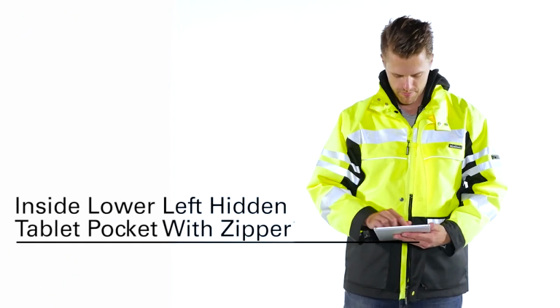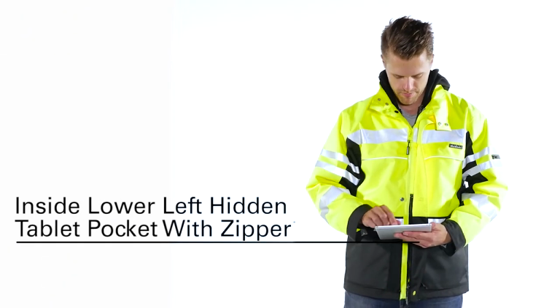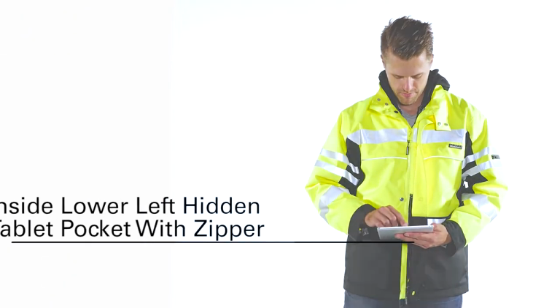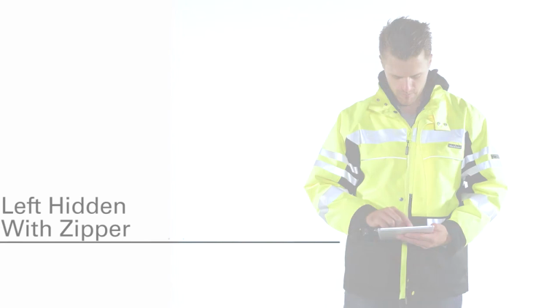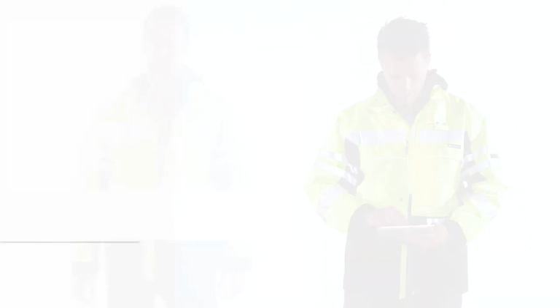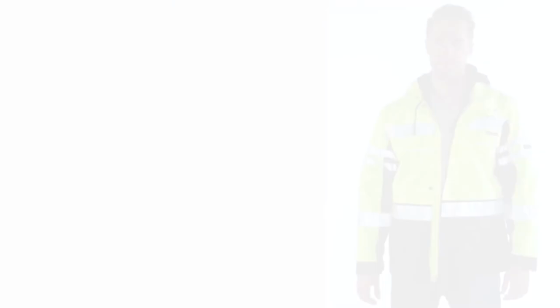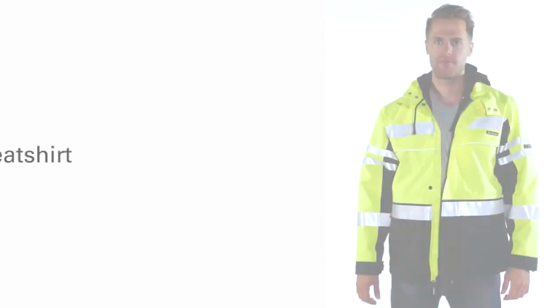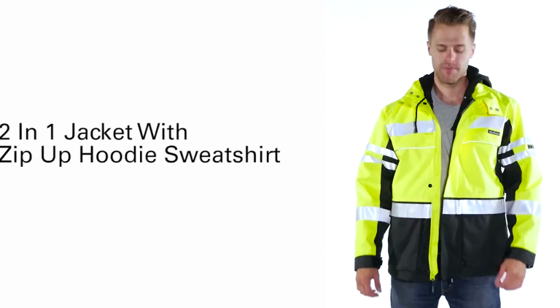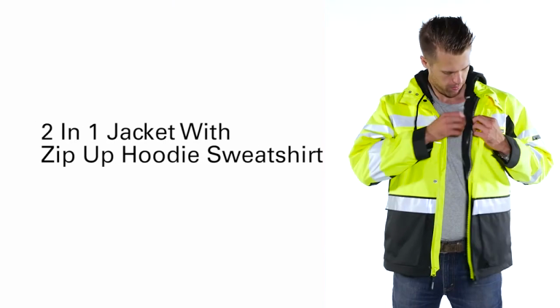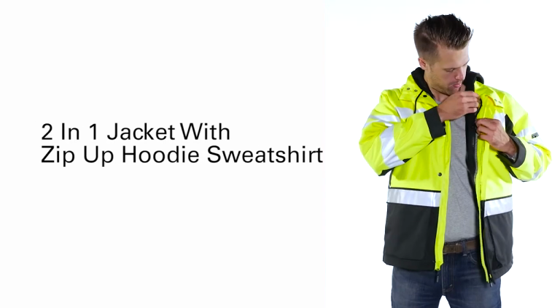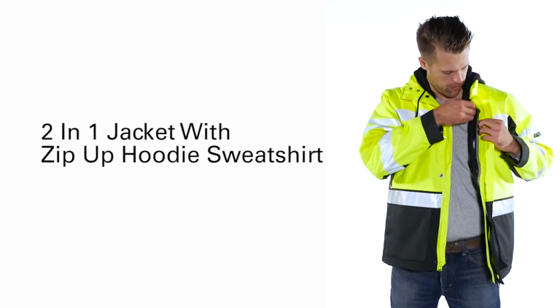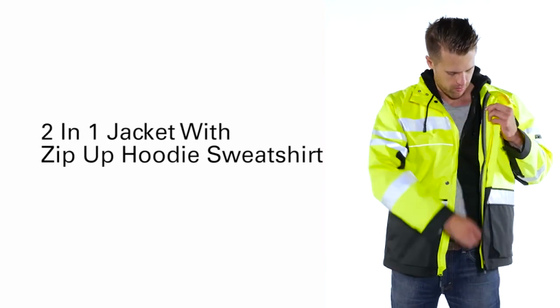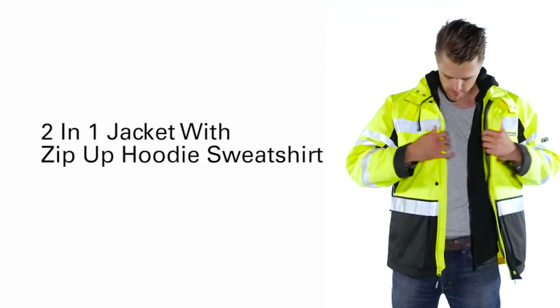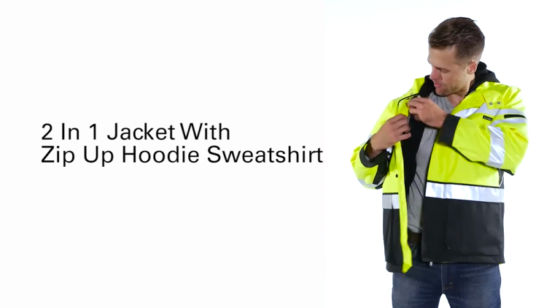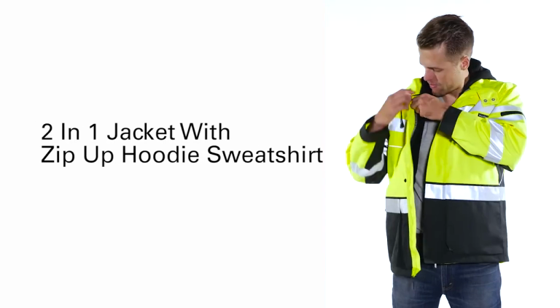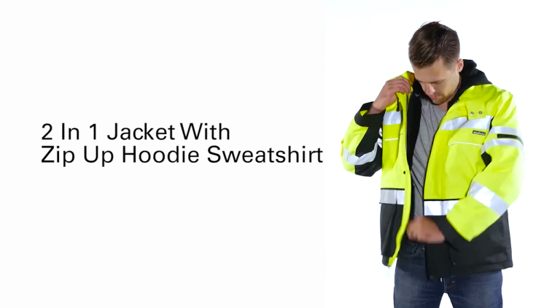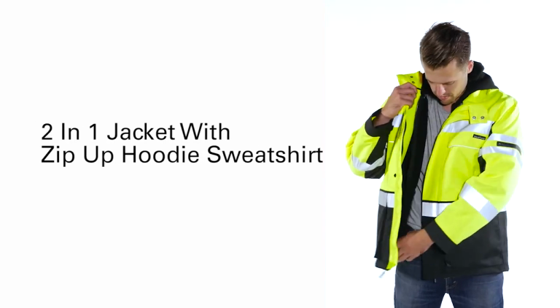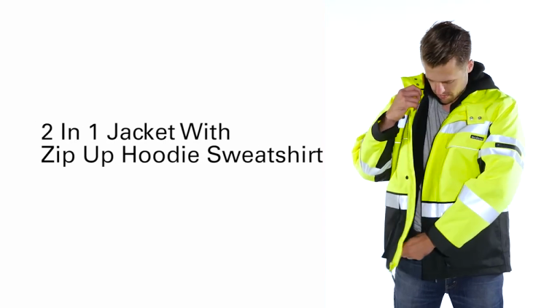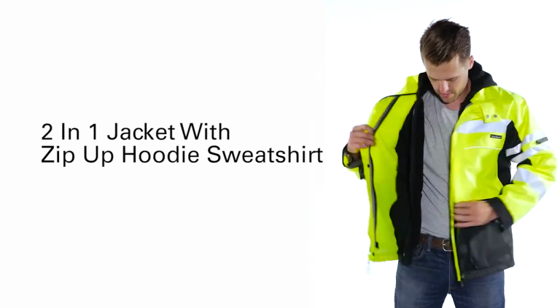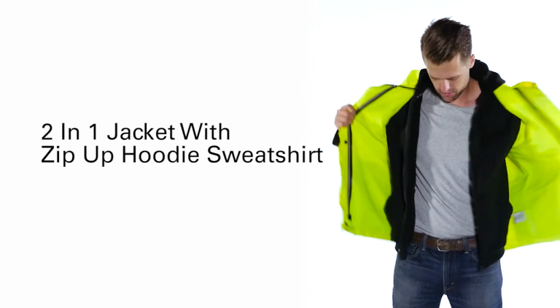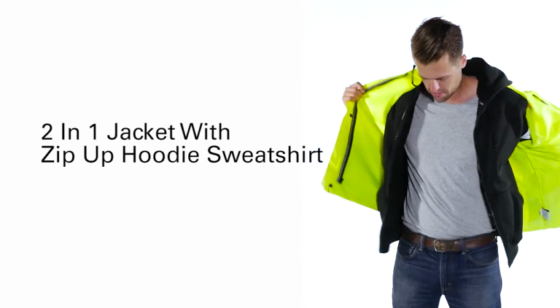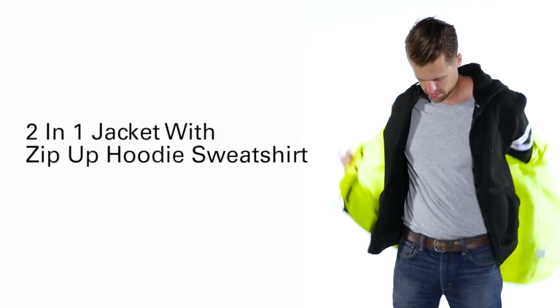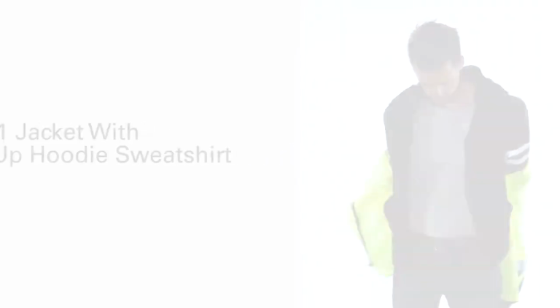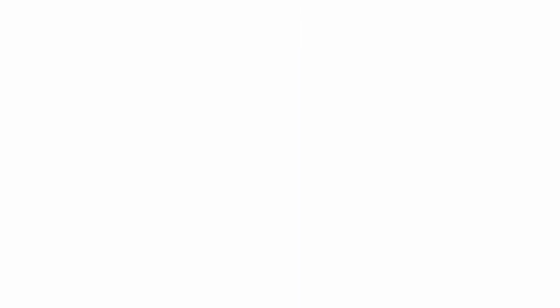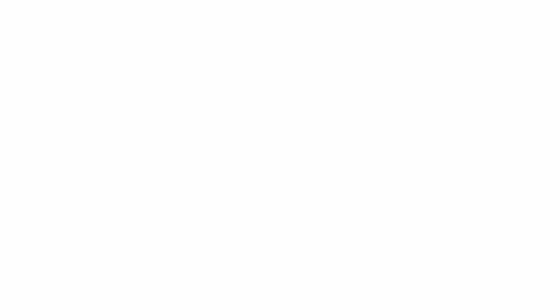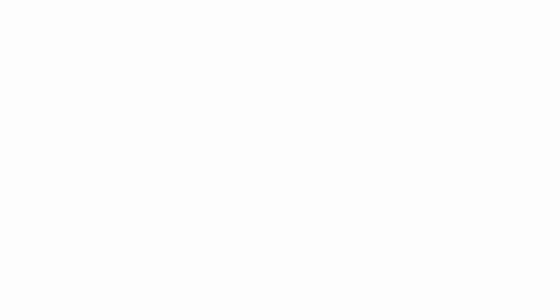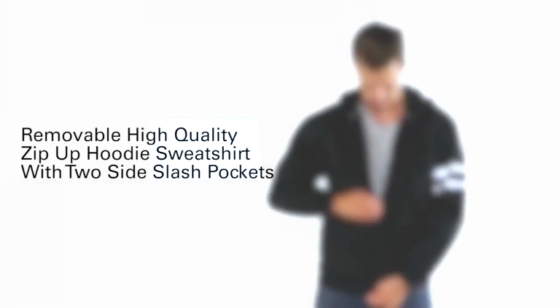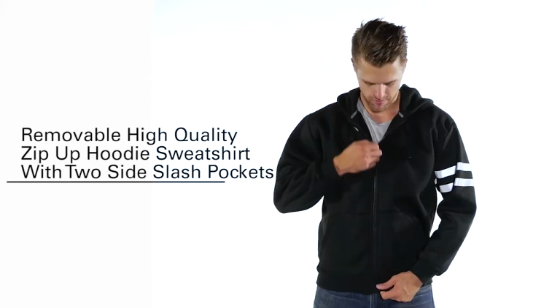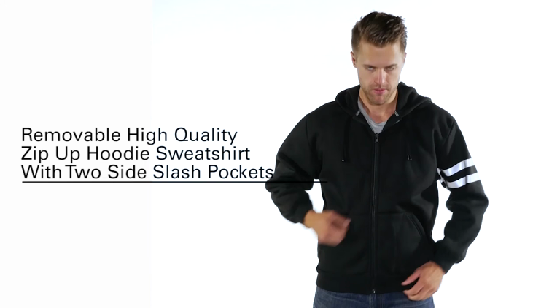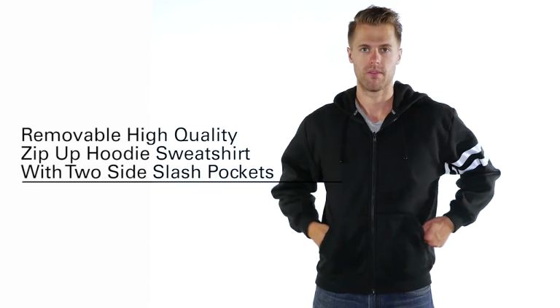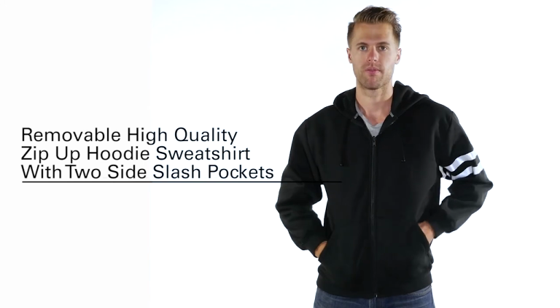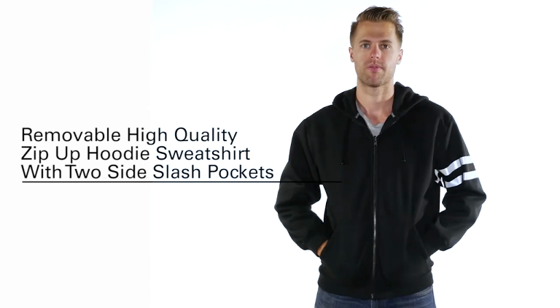Last but not least, the jacket has a removable black heavy-duty zip-up hoodie sweatshirt with slash pockets.